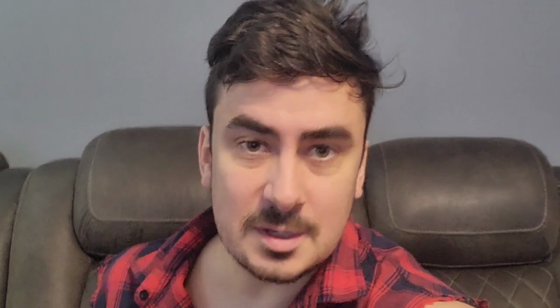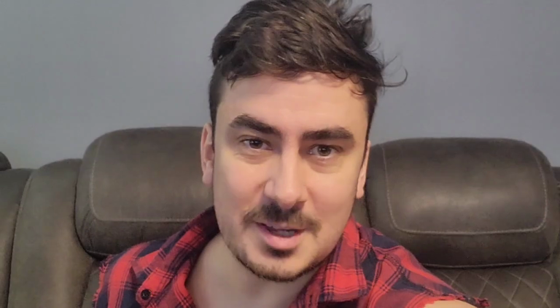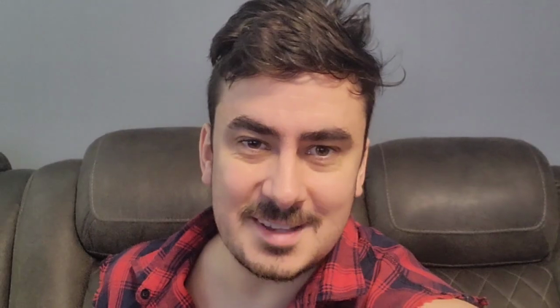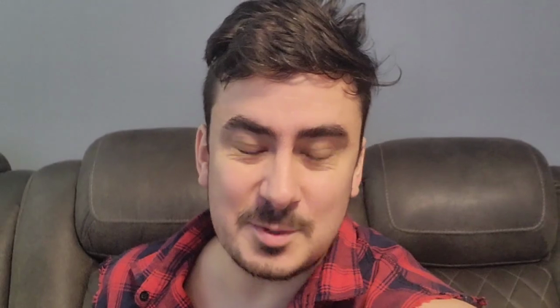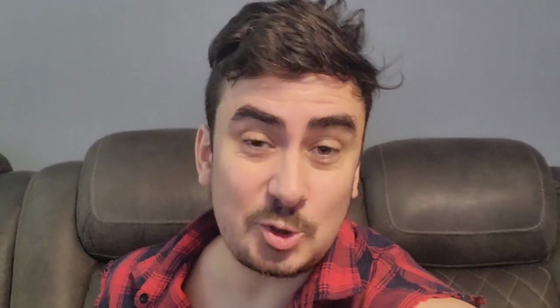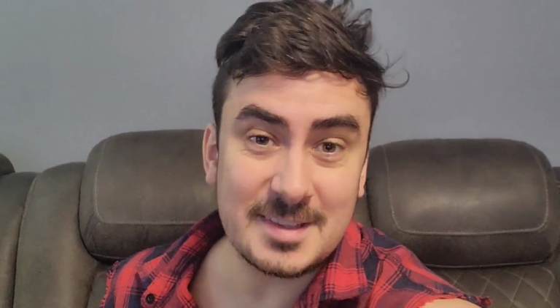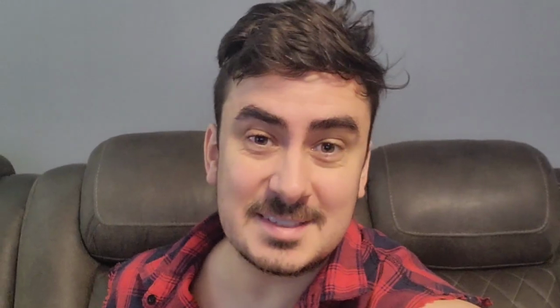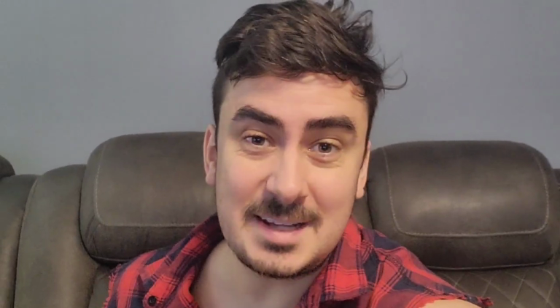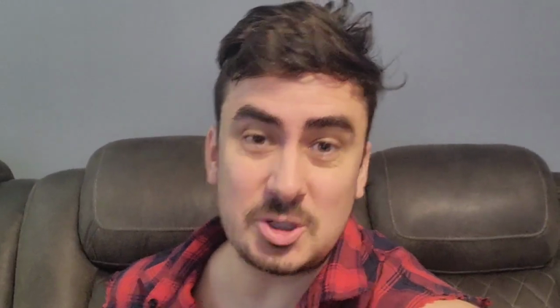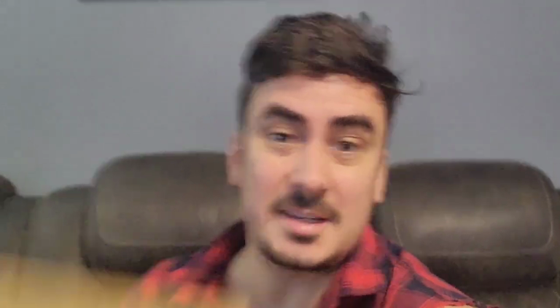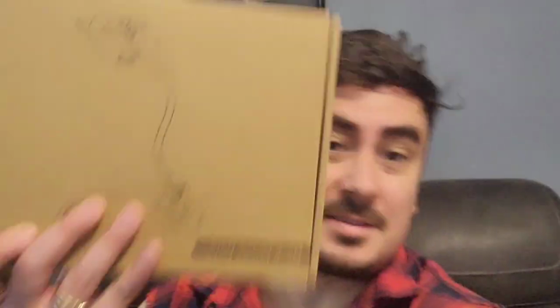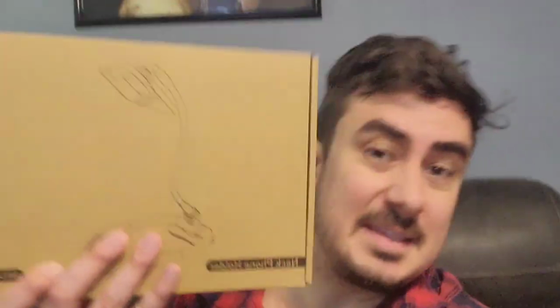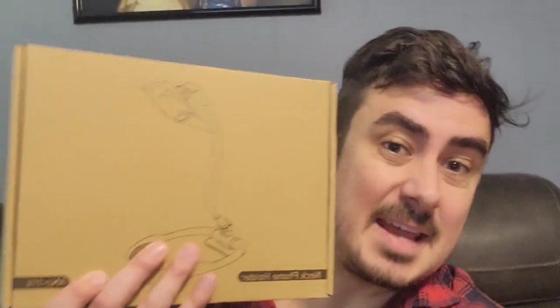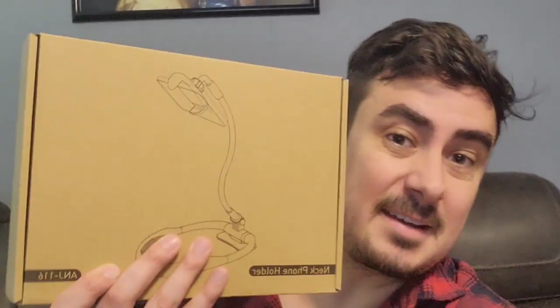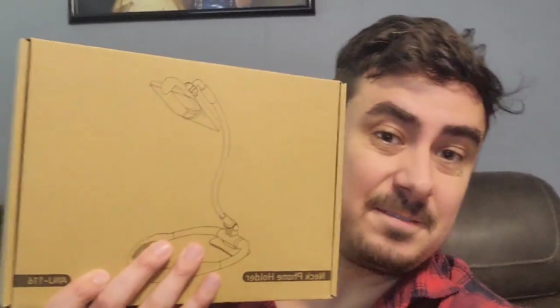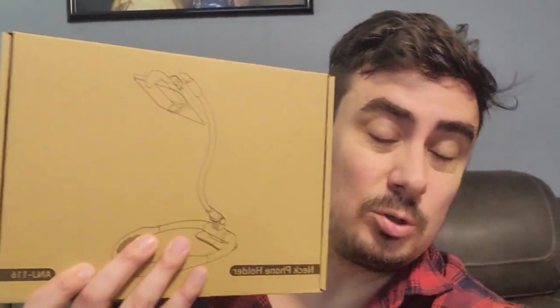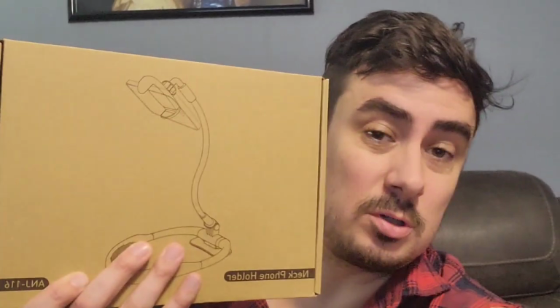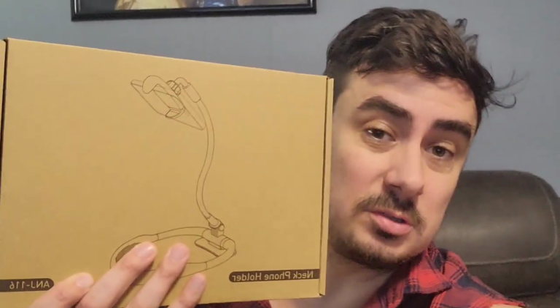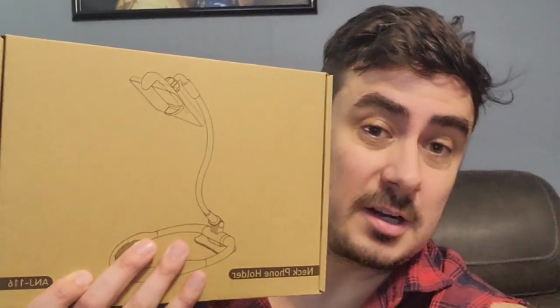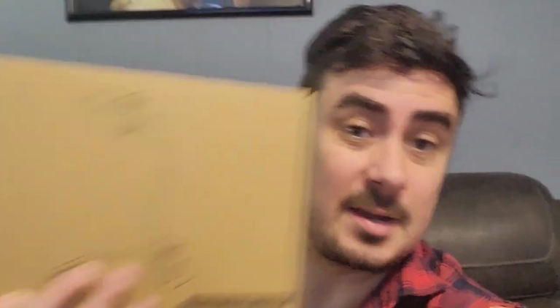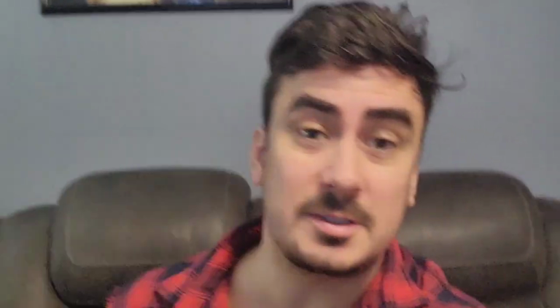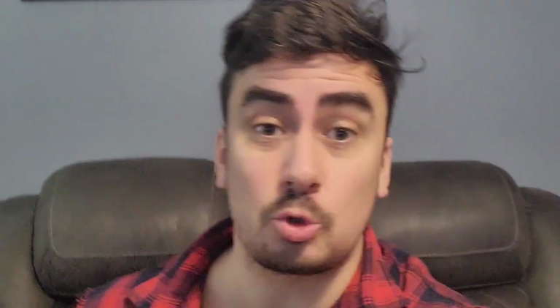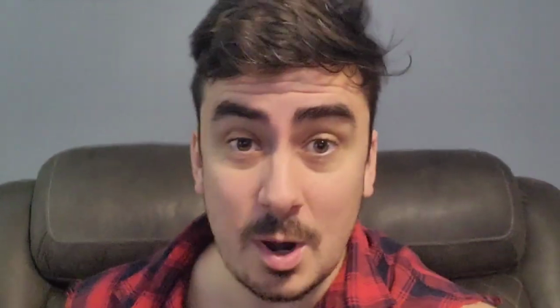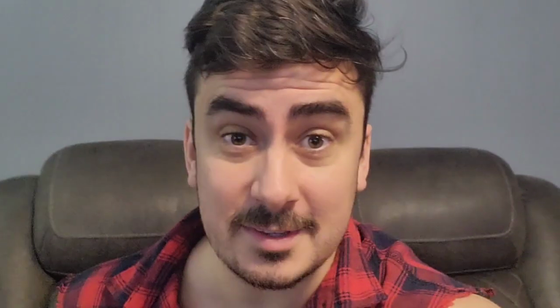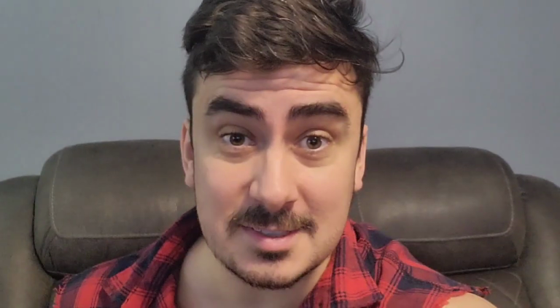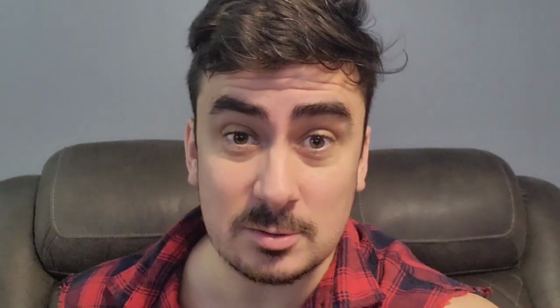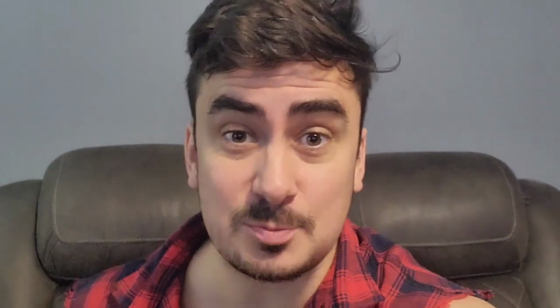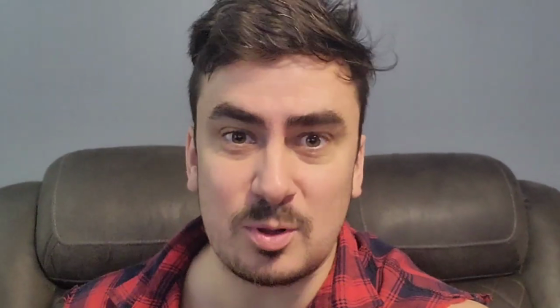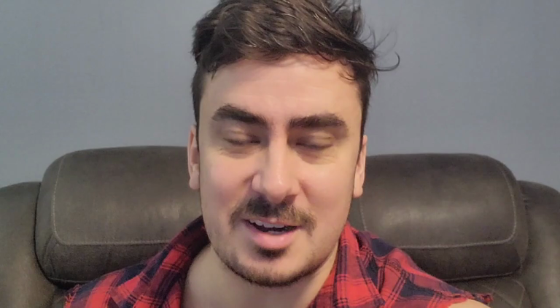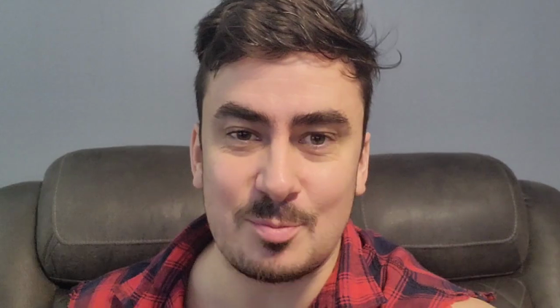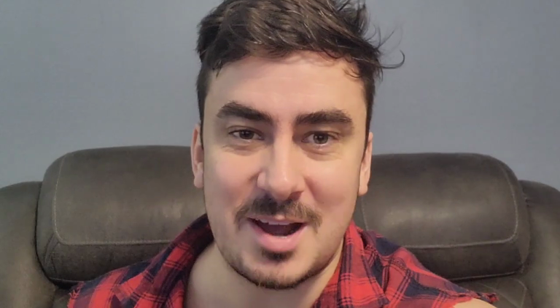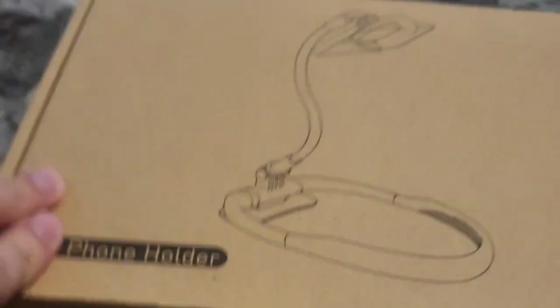What's up guys? Mr. Alan C. here. I'm checking out the Neck Phone Holder. I can't wait to try this out. Let's pull it out of the box.